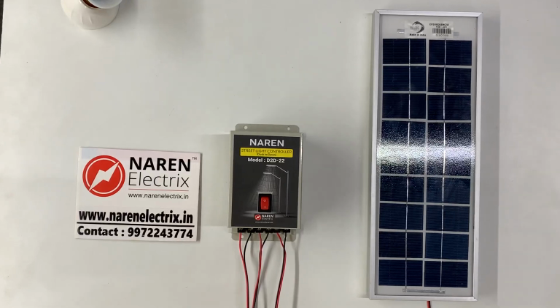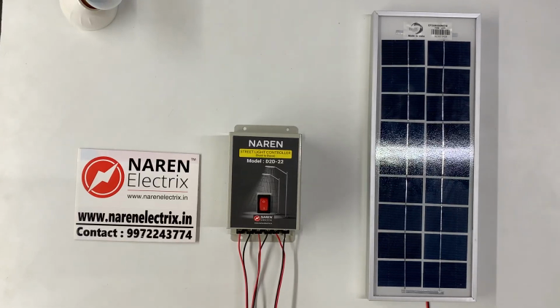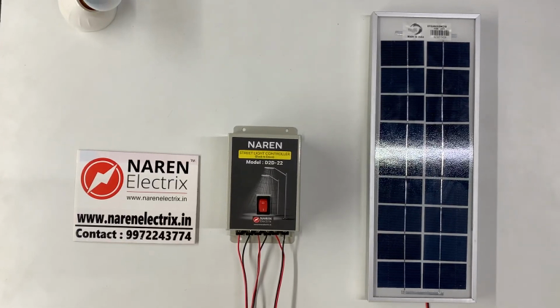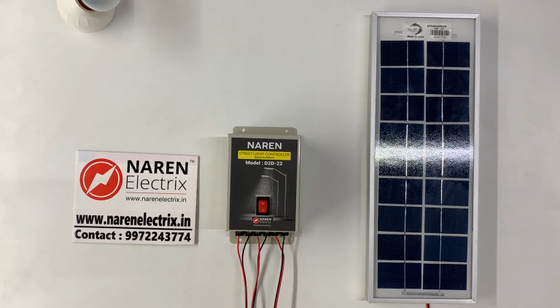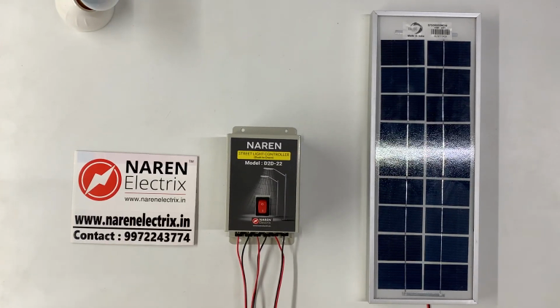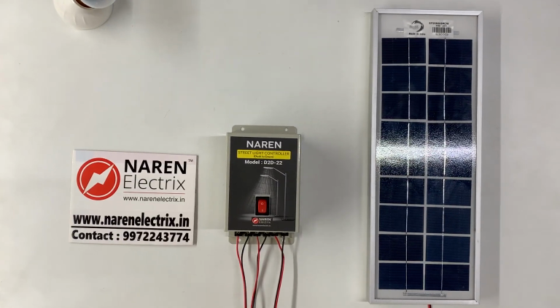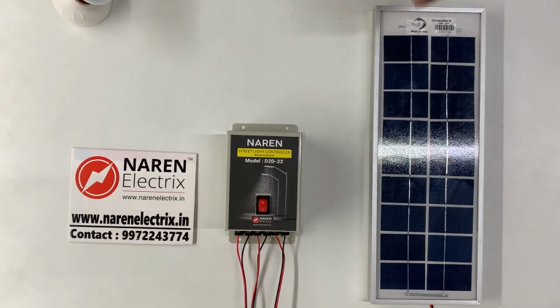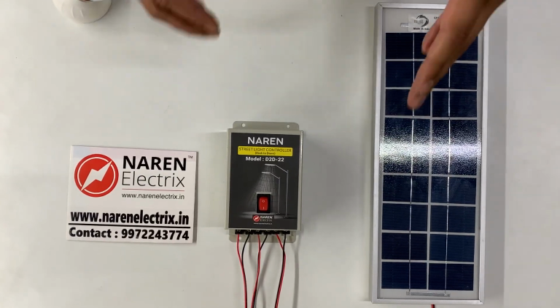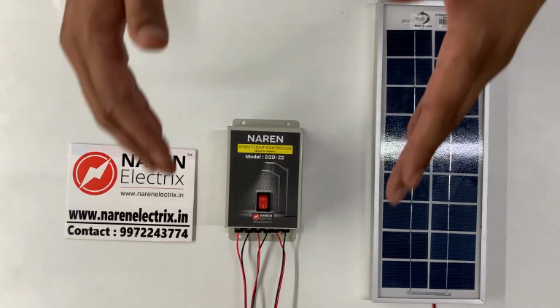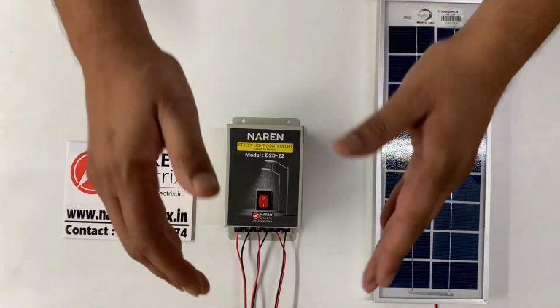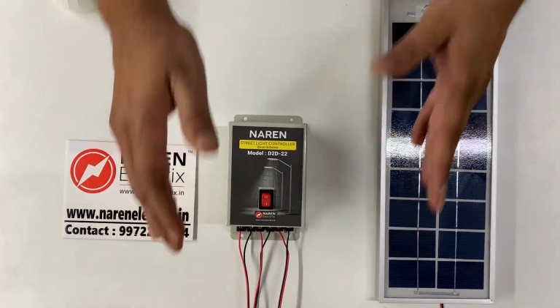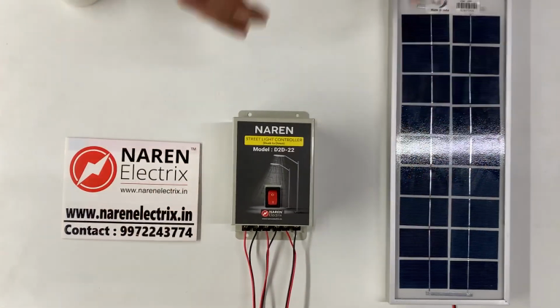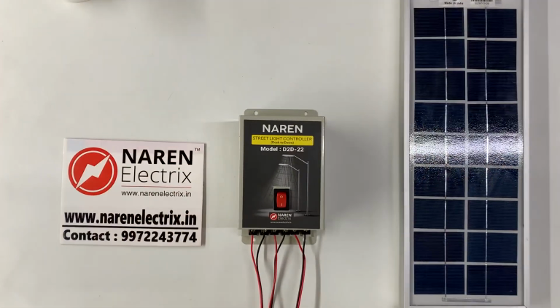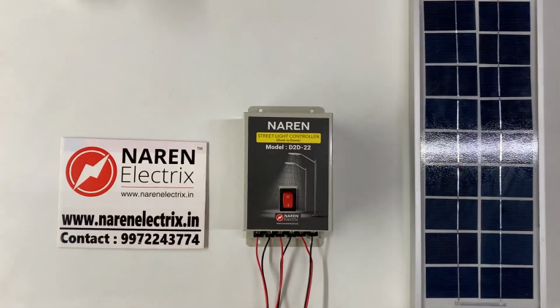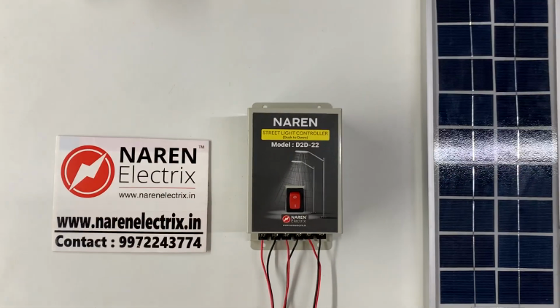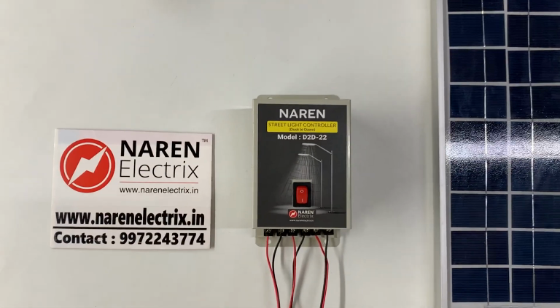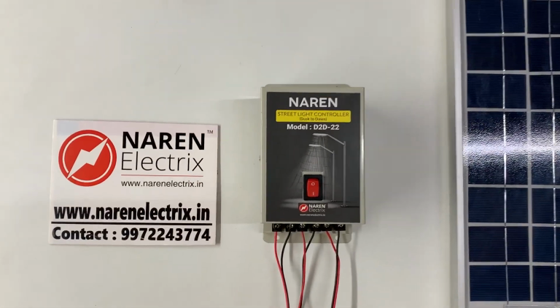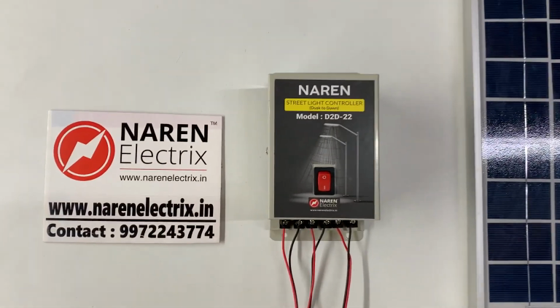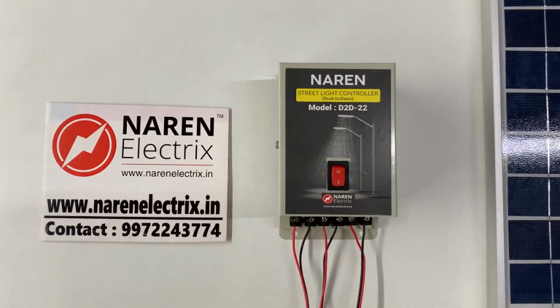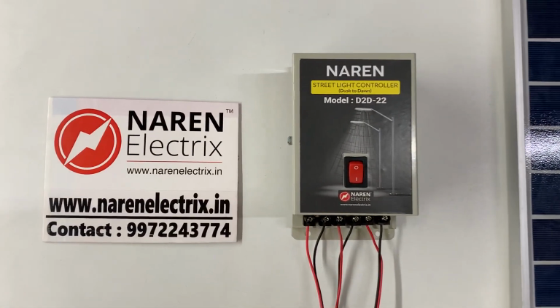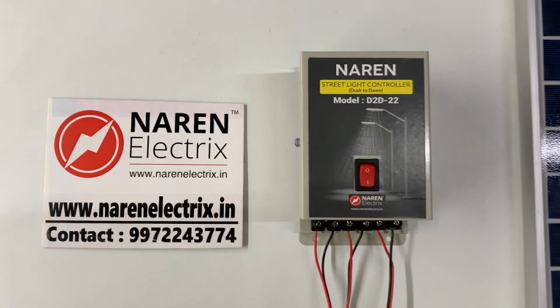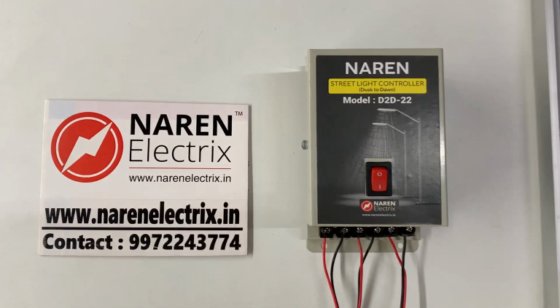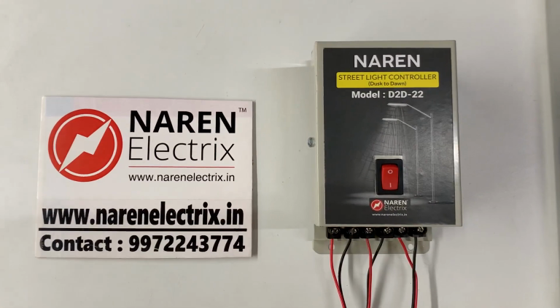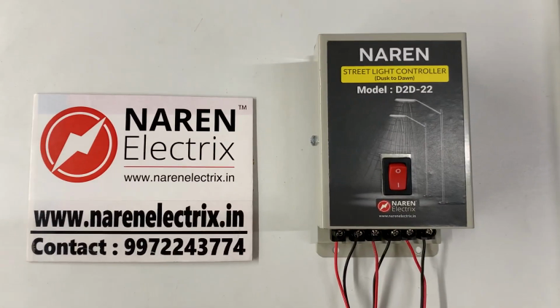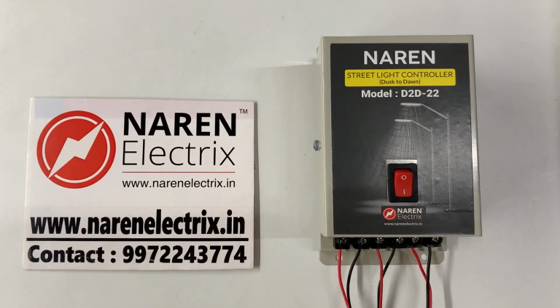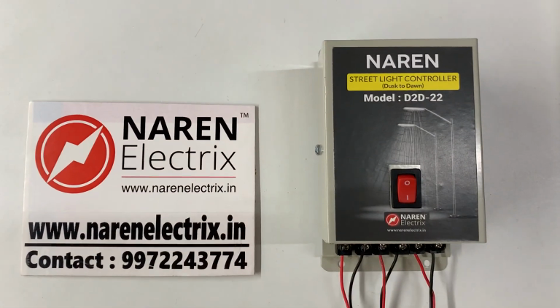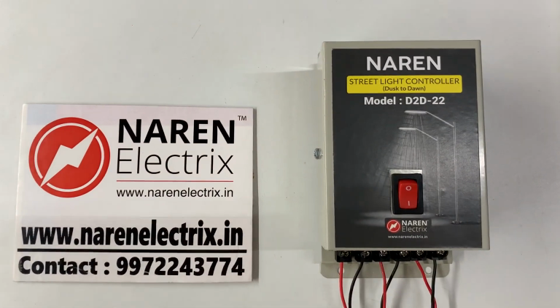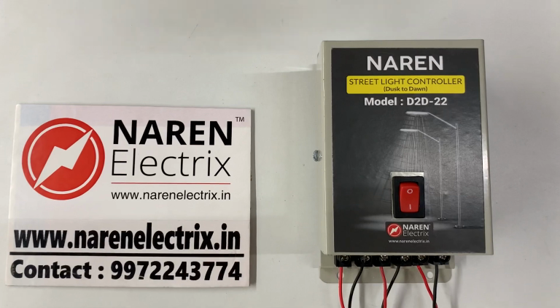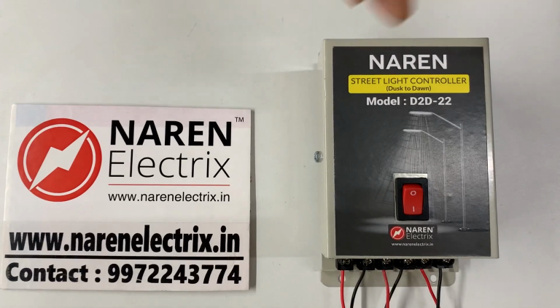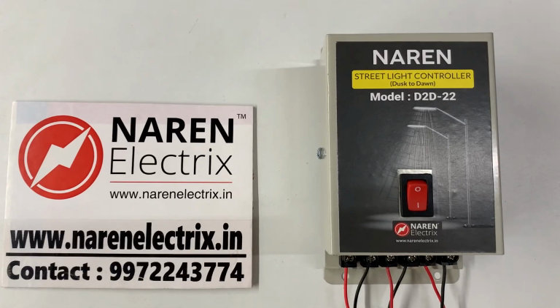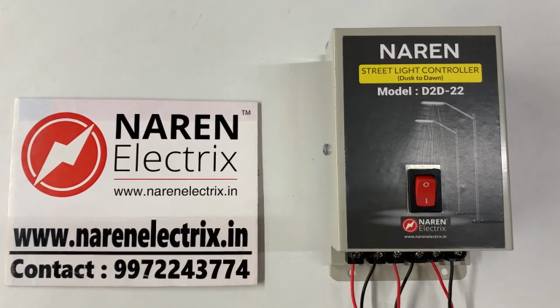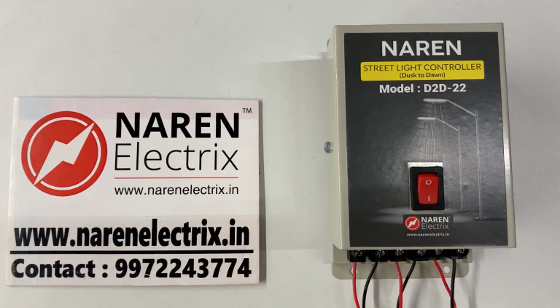Hello, this is the Narain street light controller, dusk-to-dawn model D to D 22.